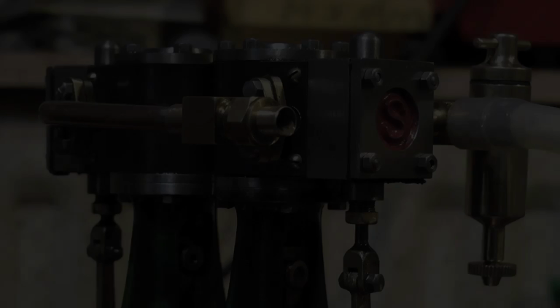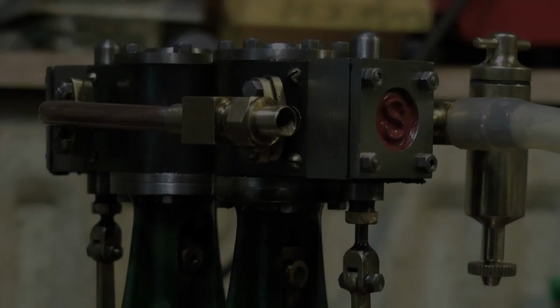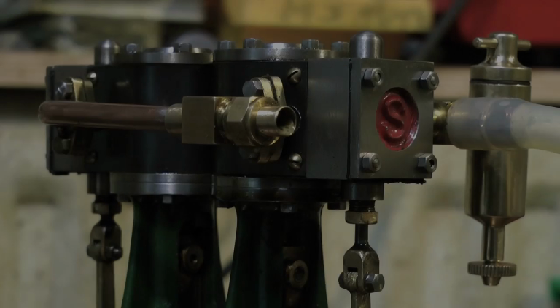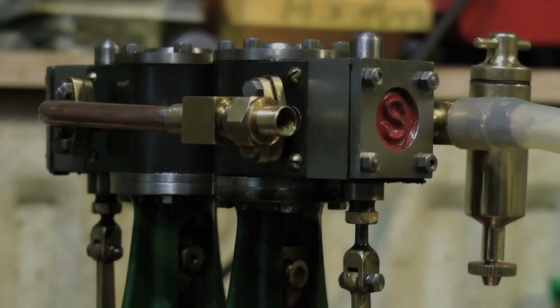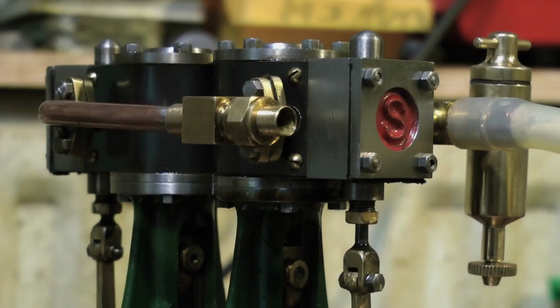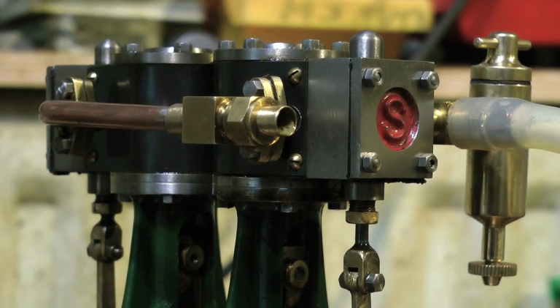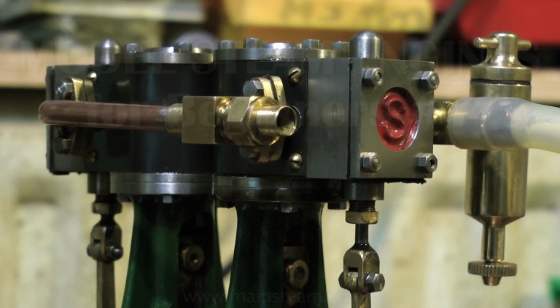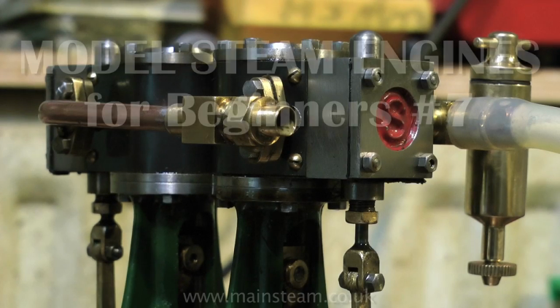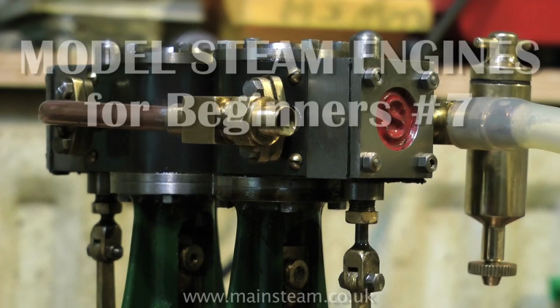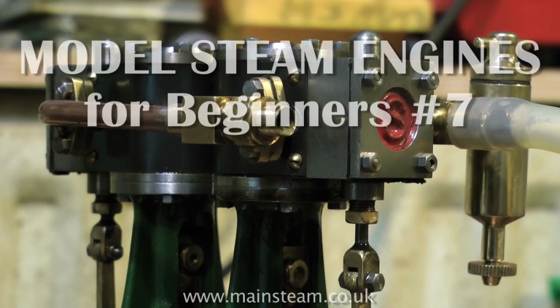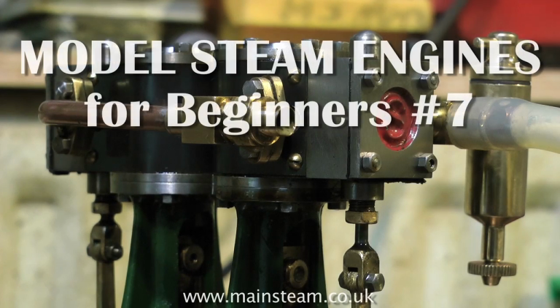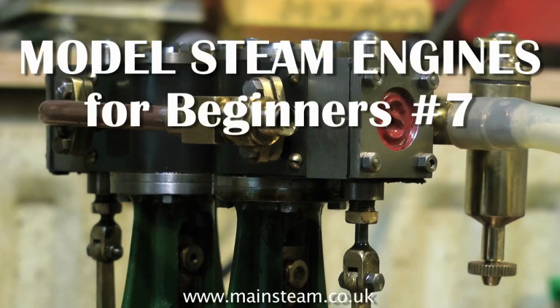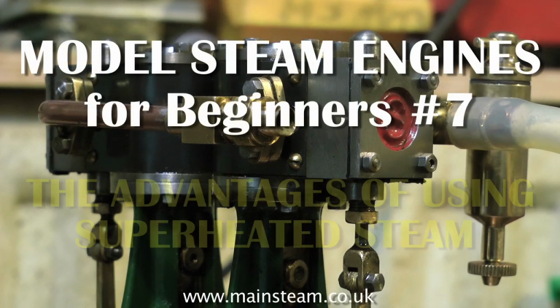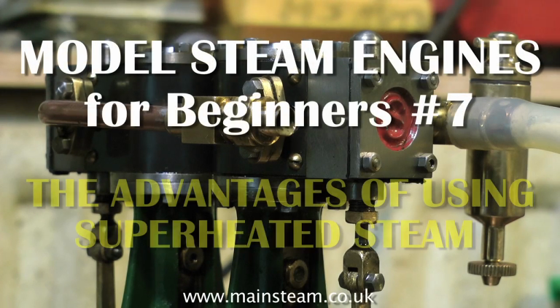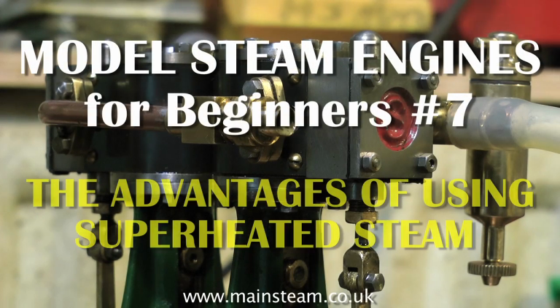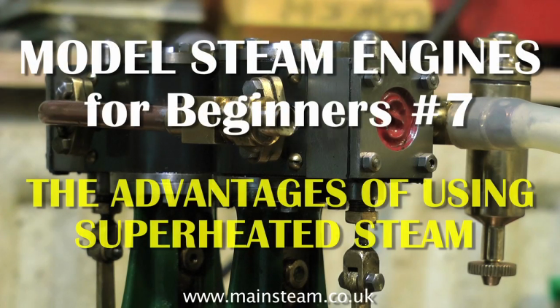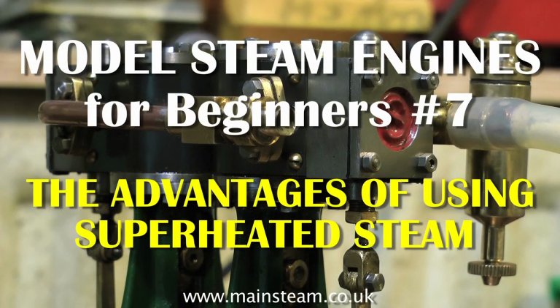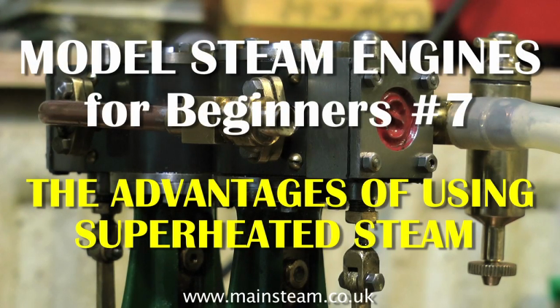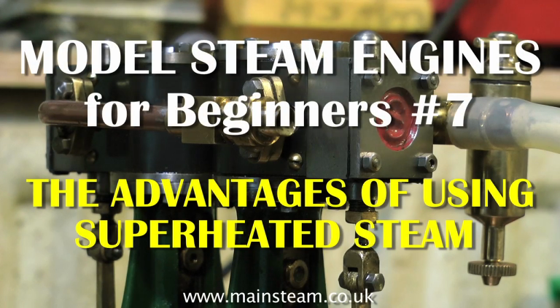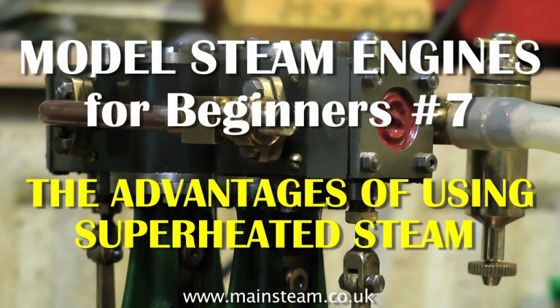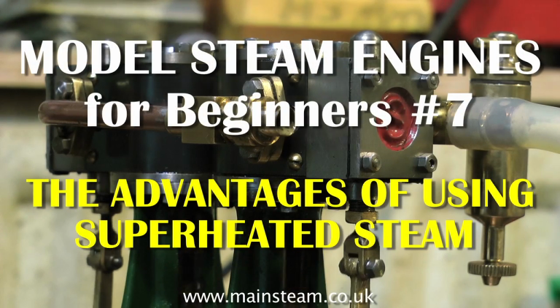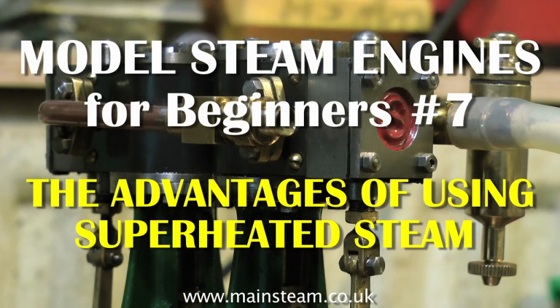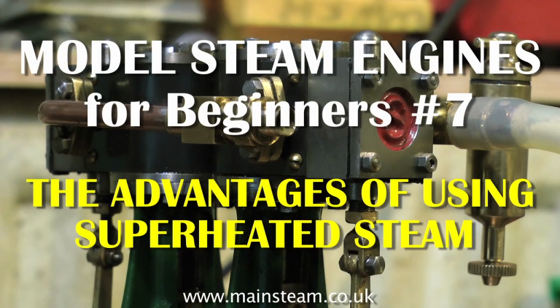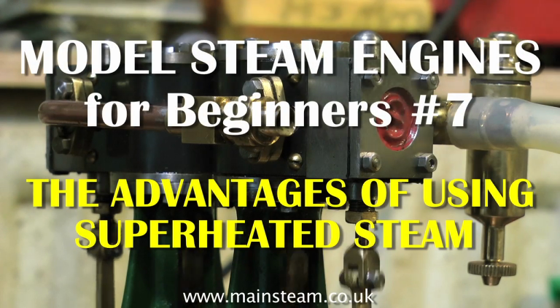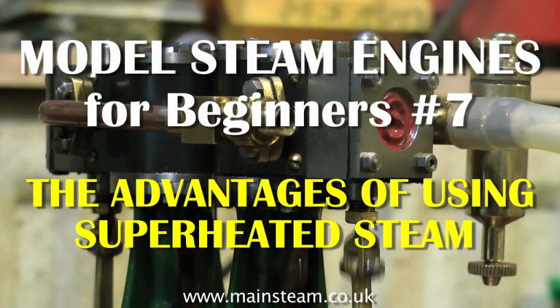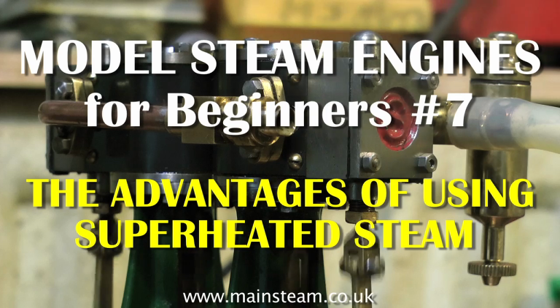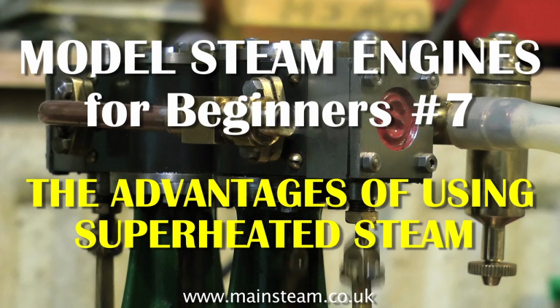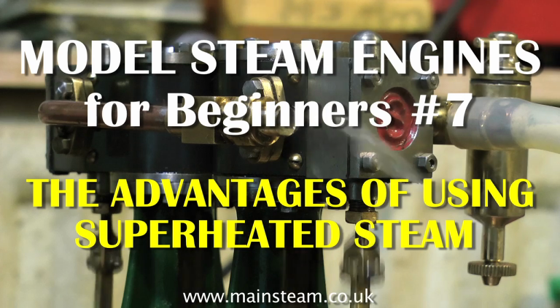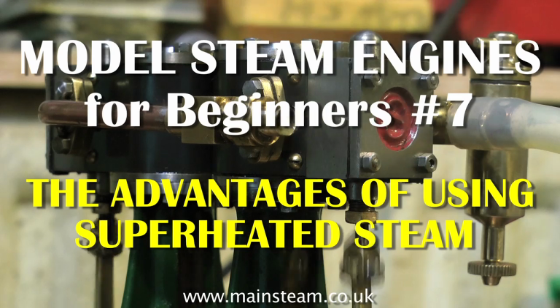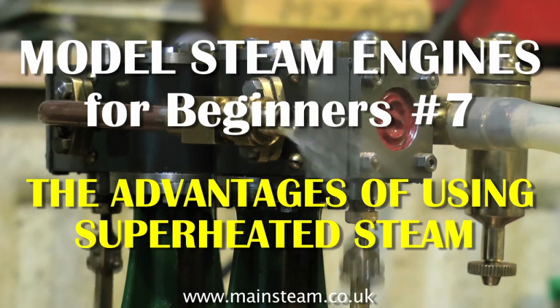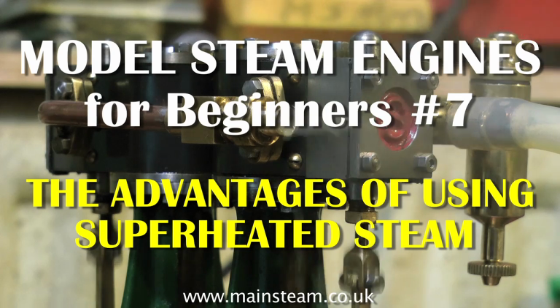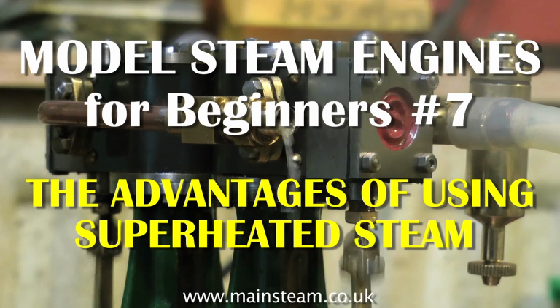Hello and welcome to Model Steam Engines for Beginners, number 7. This one is called 'The Advantages of Using Superheated Steam.'